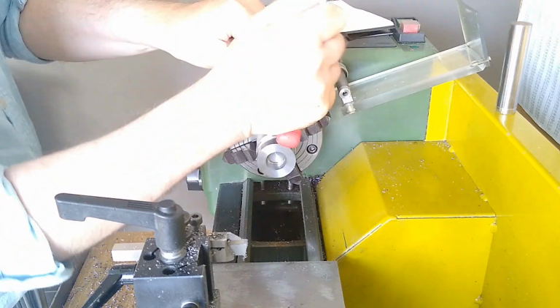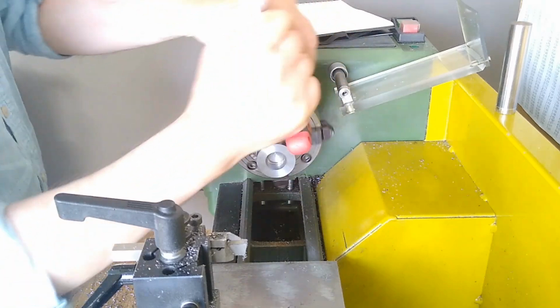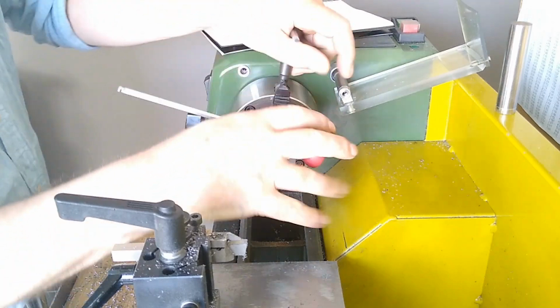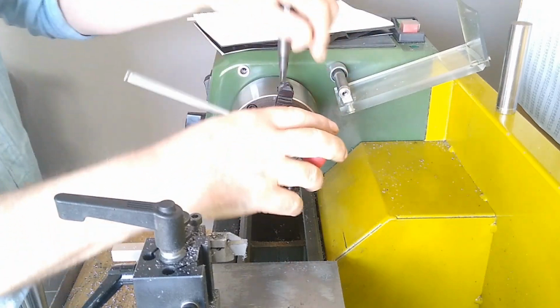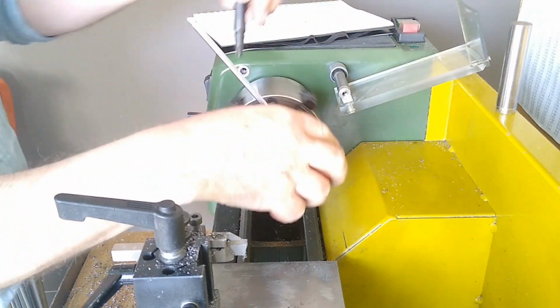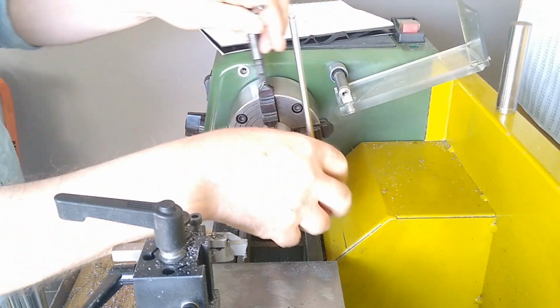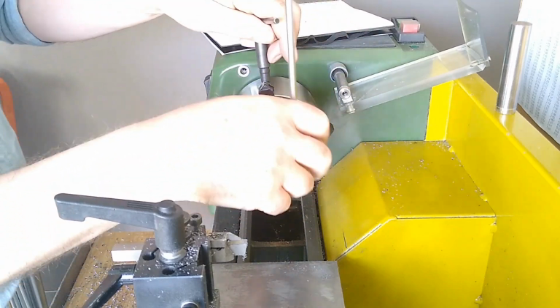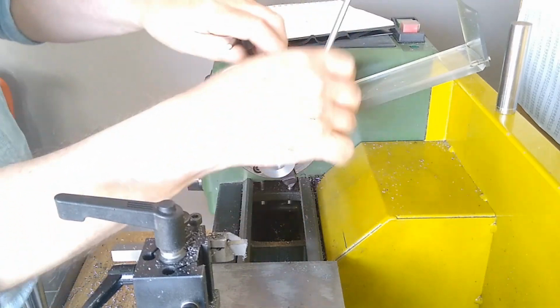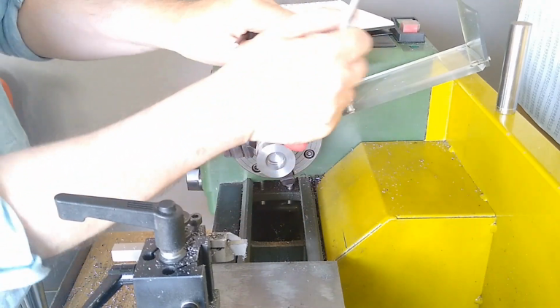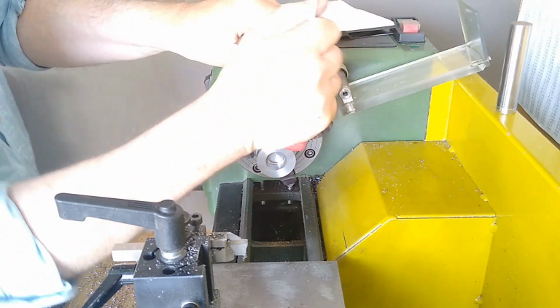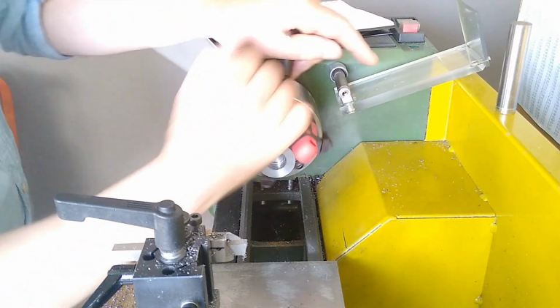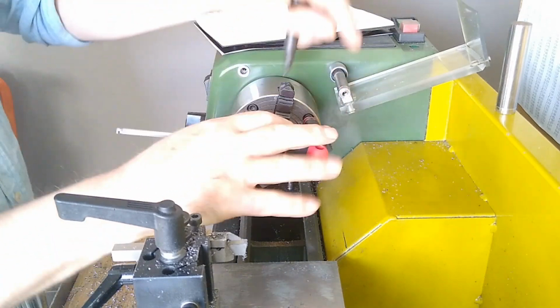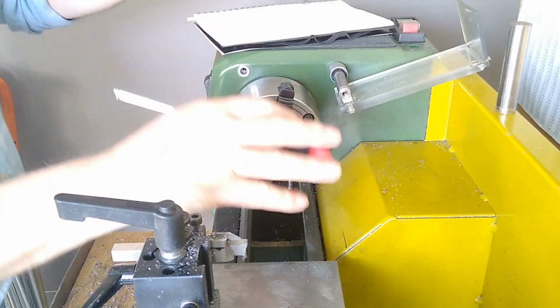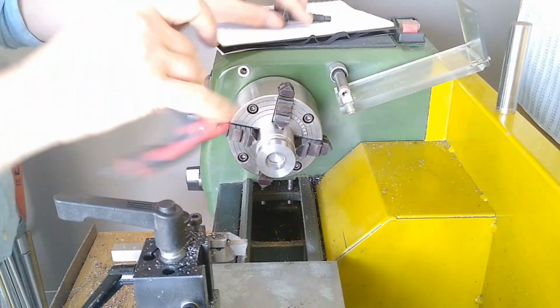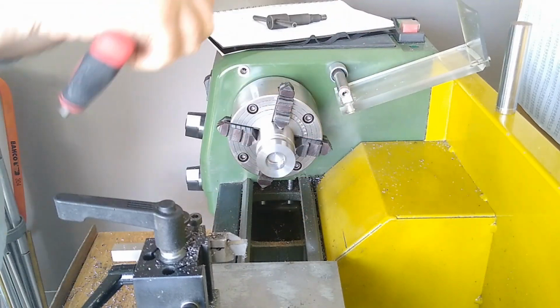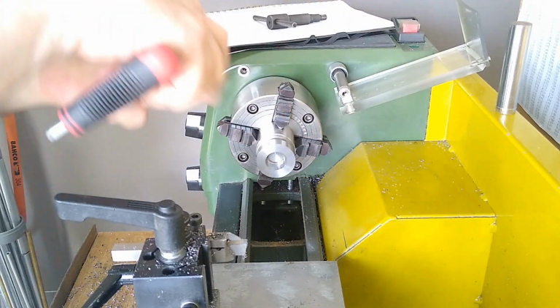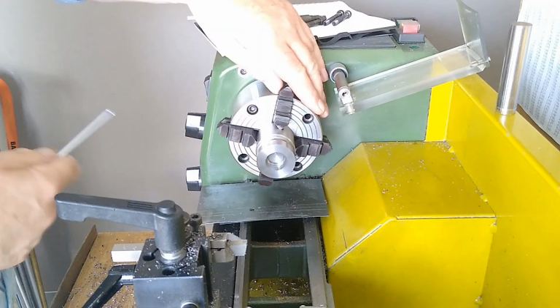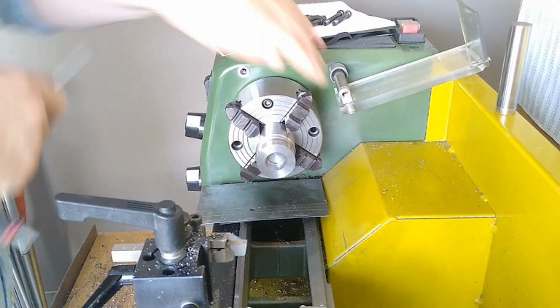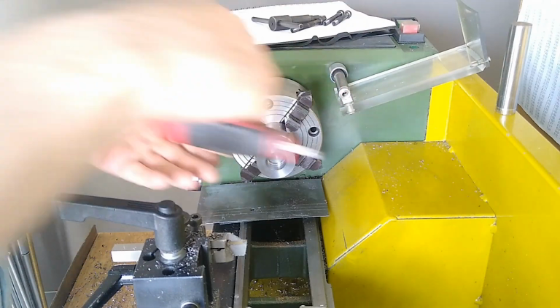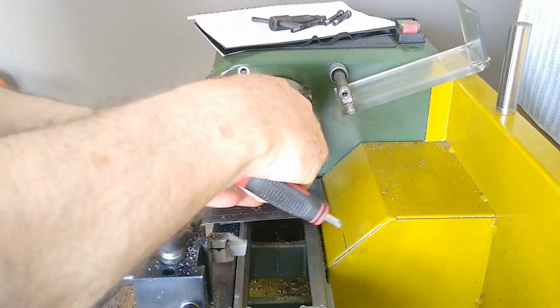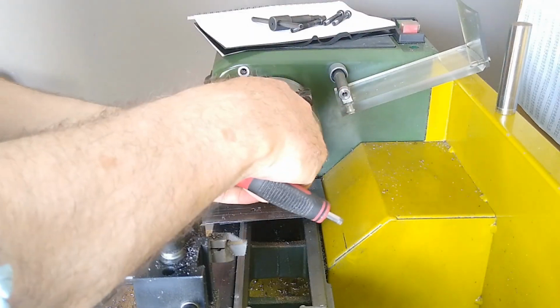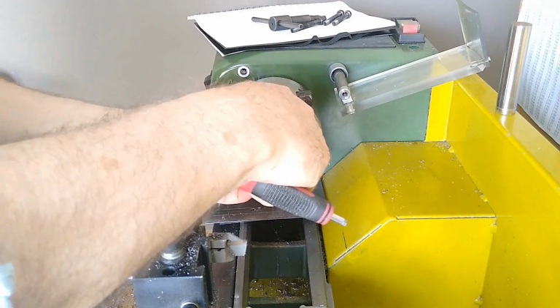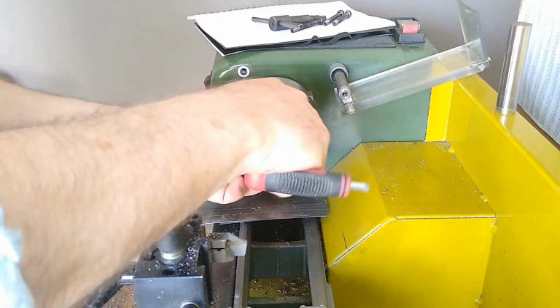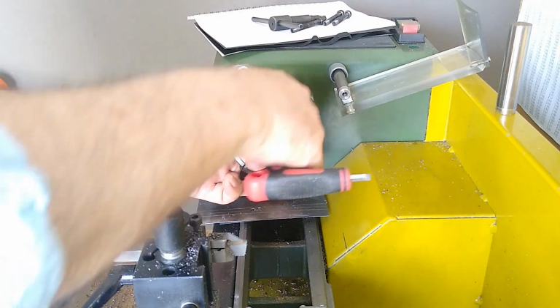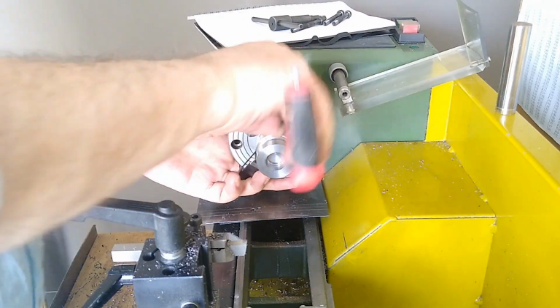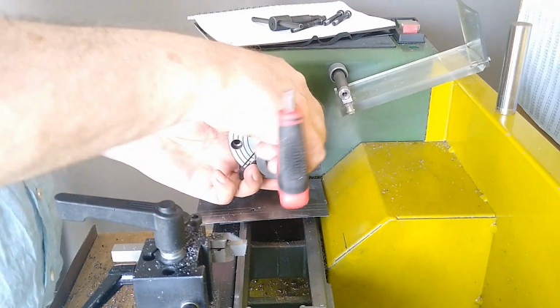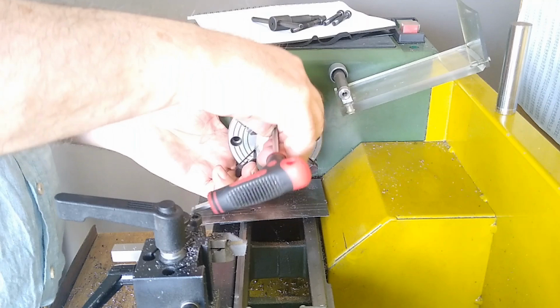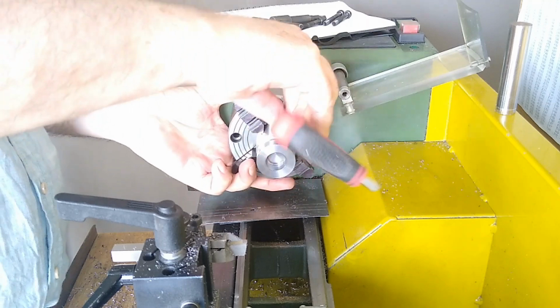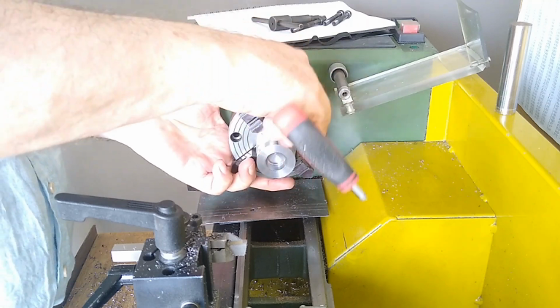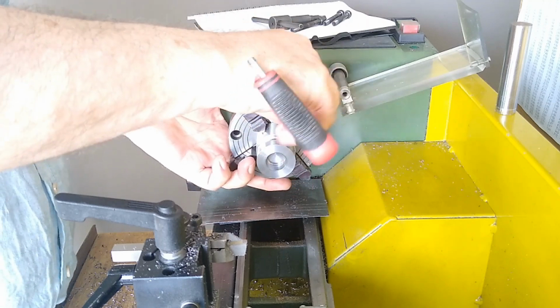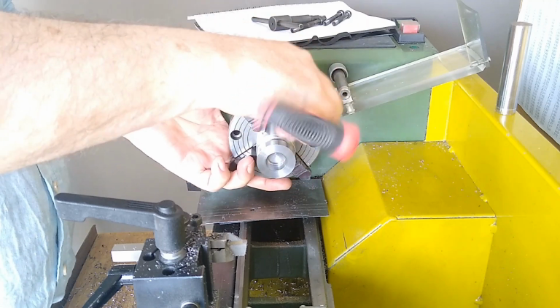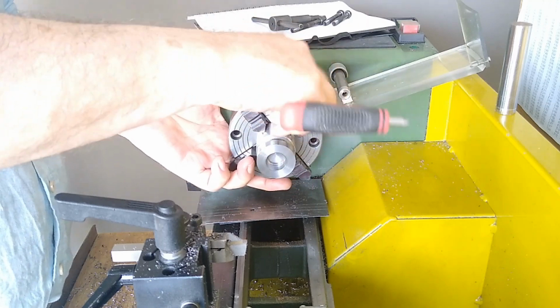To maintain alignment as best as possible, the workpiece remains in the forejaw chuck.